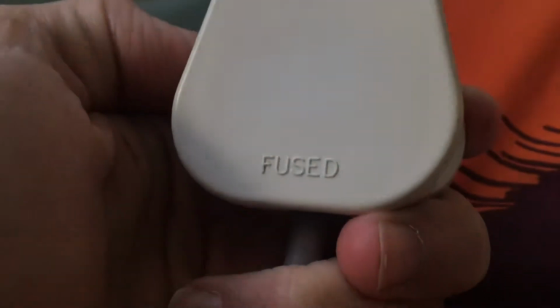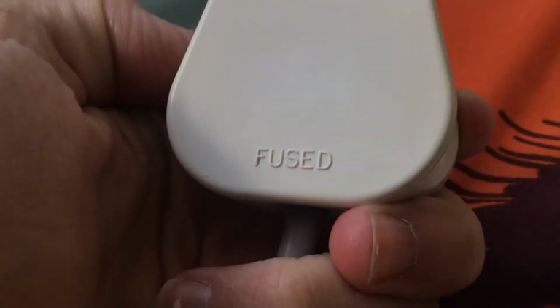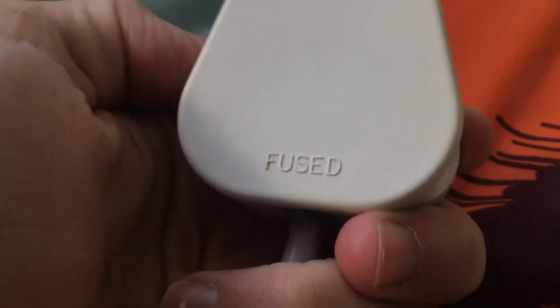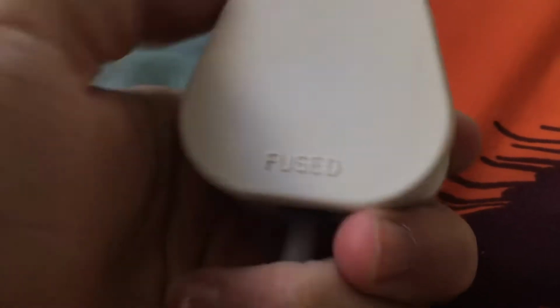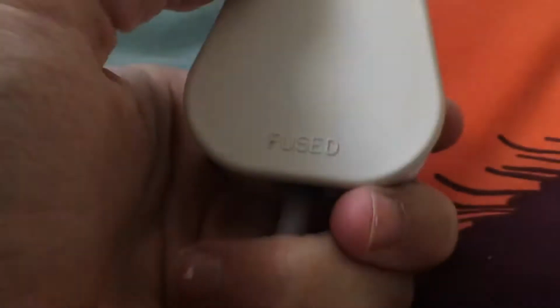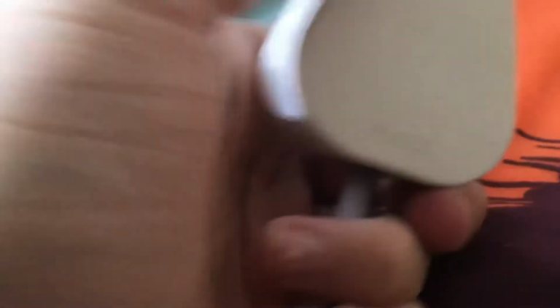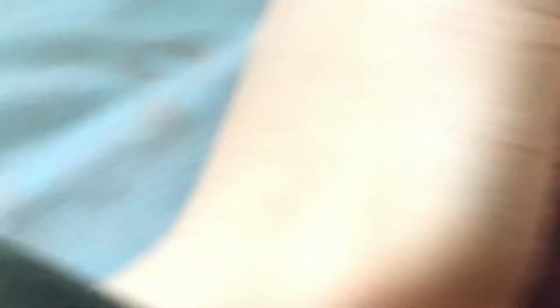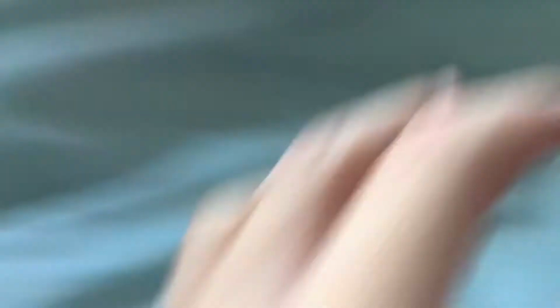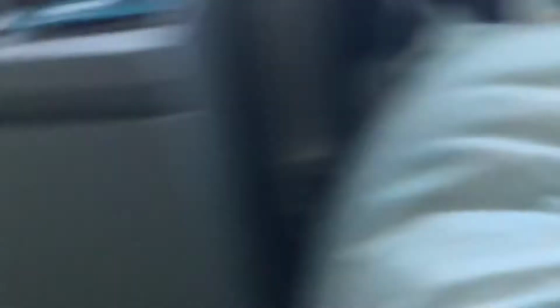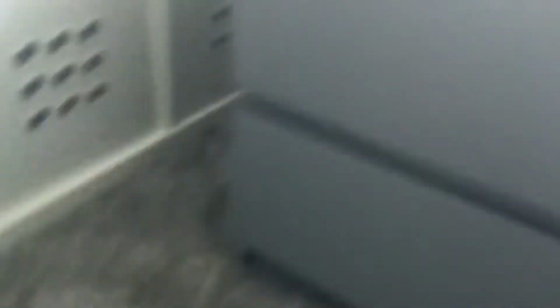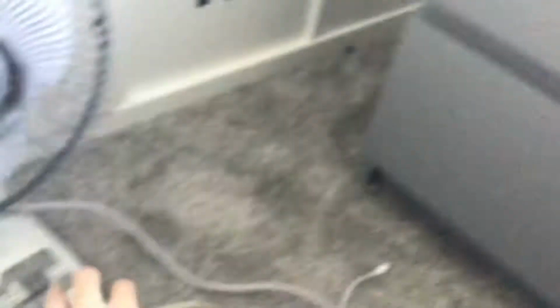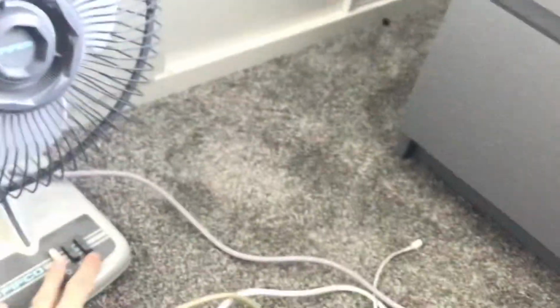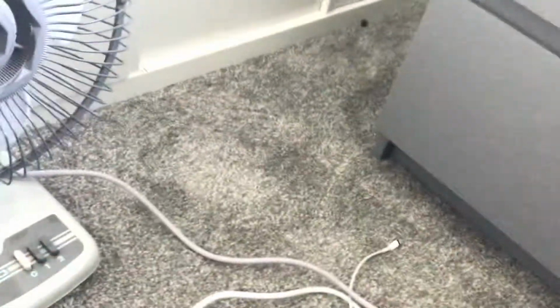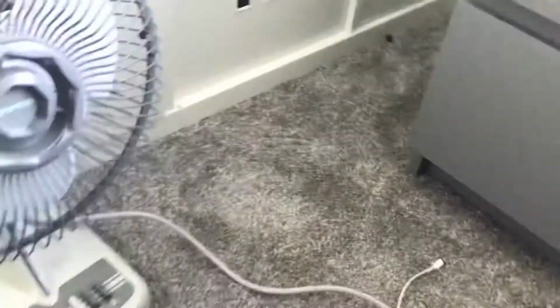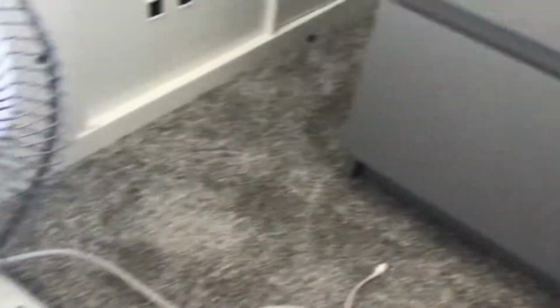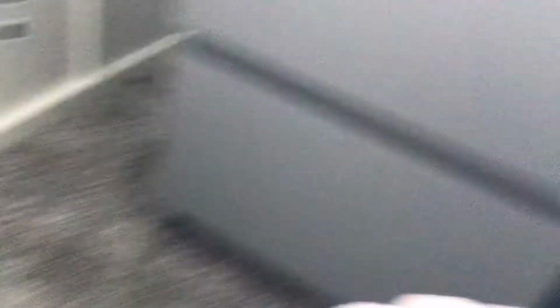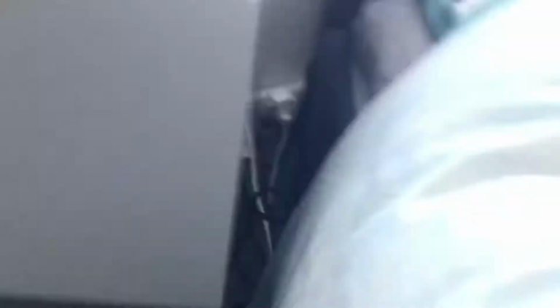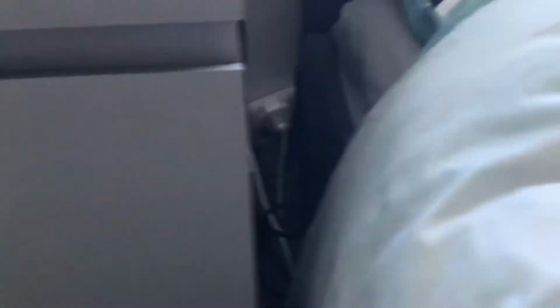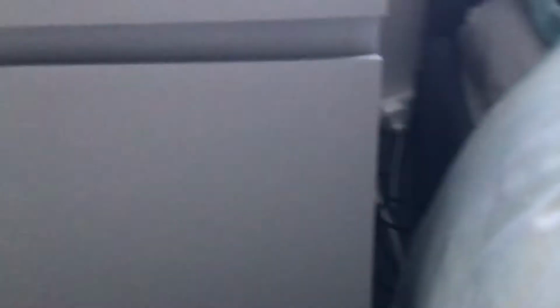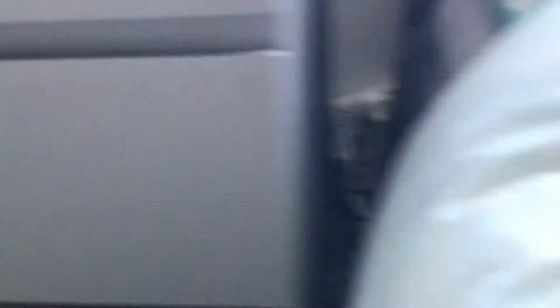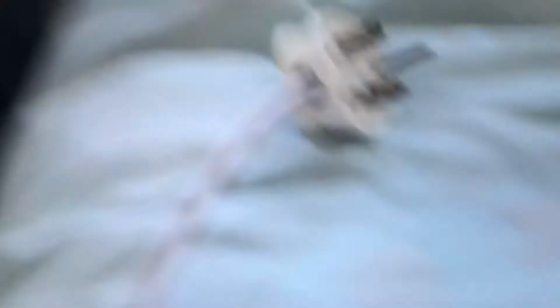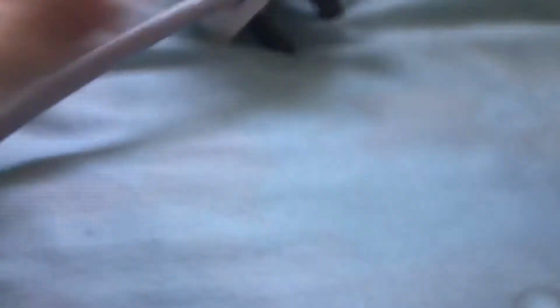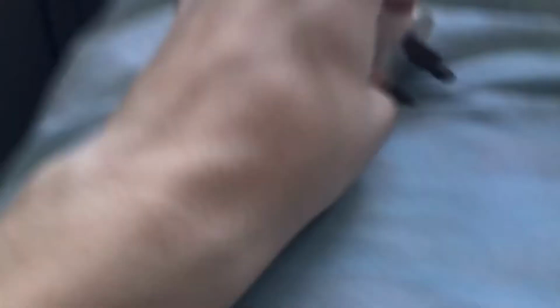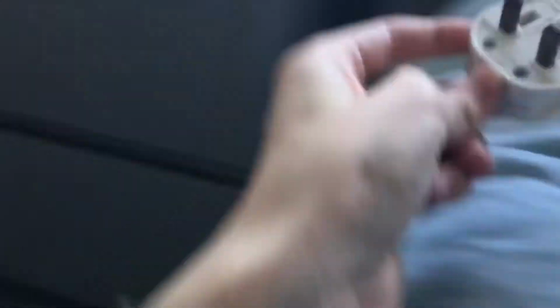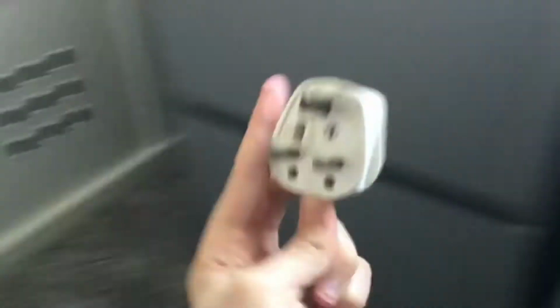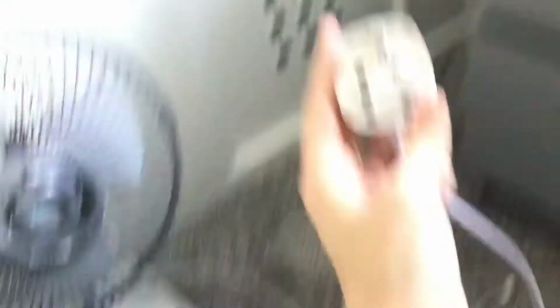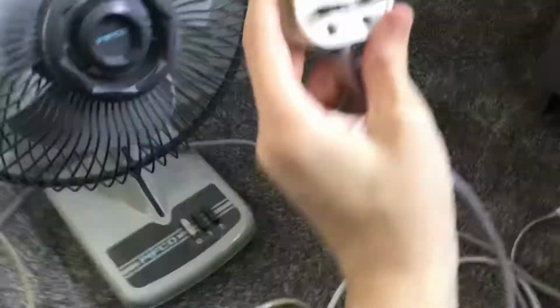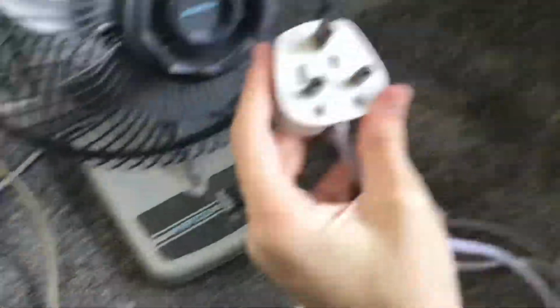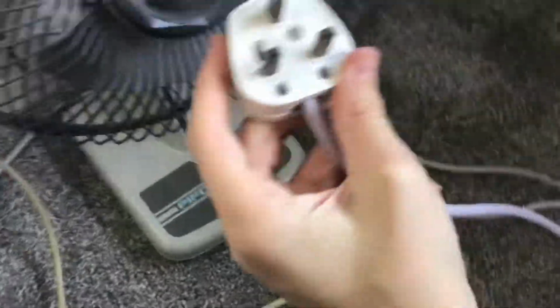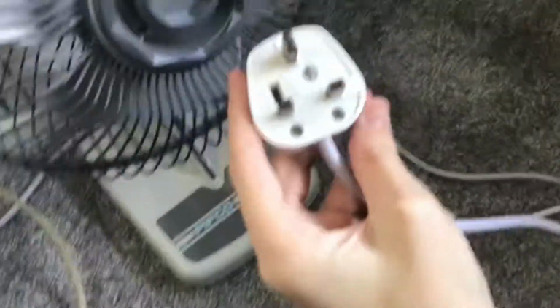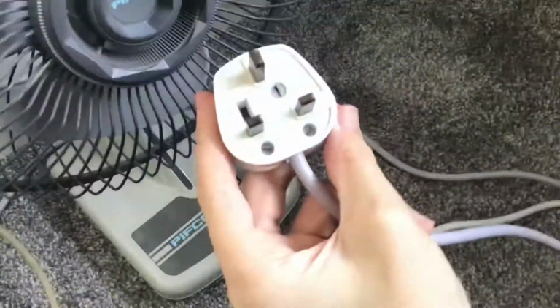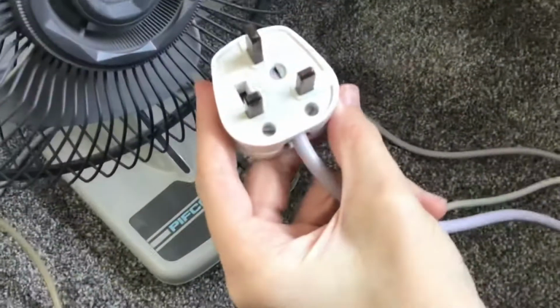This is the original plug for the fan — this plug has not been replaced. I can tell by its age, because it hasn't got a safety shield on it.